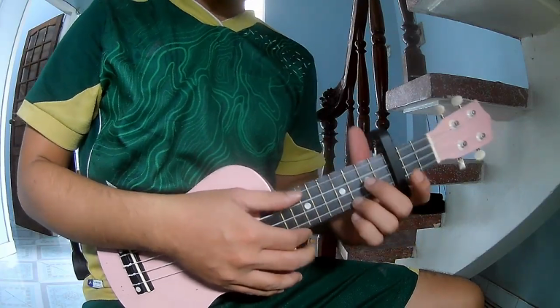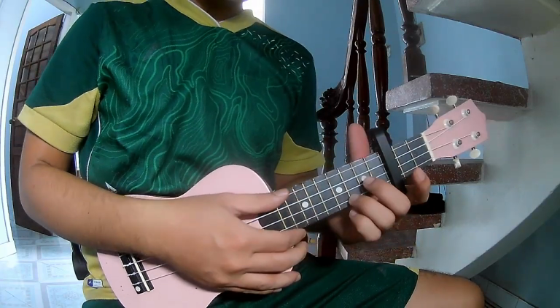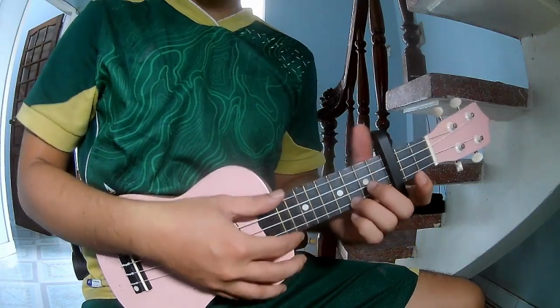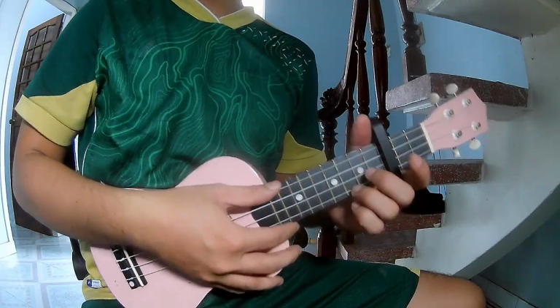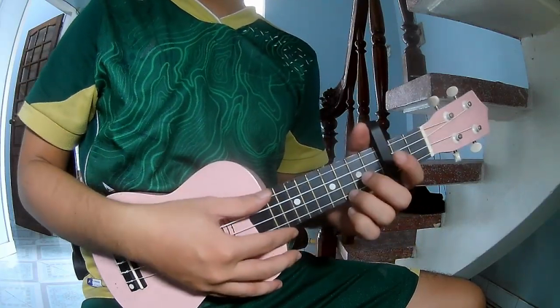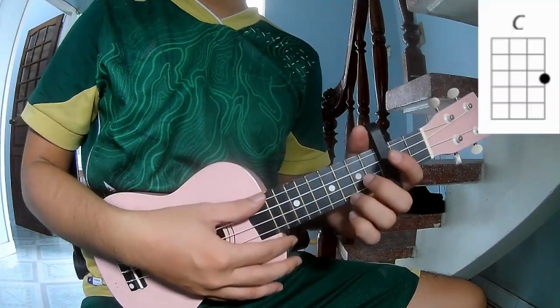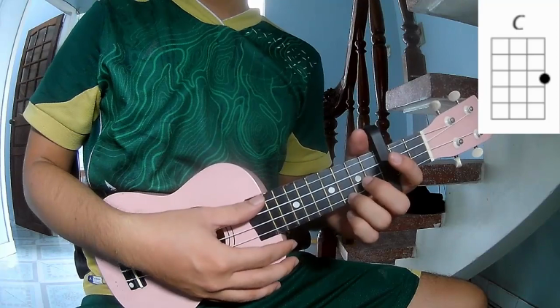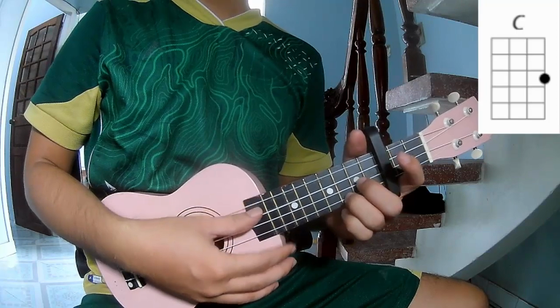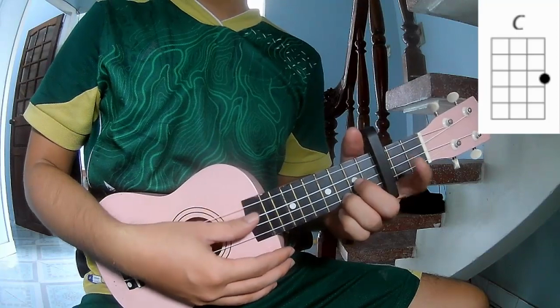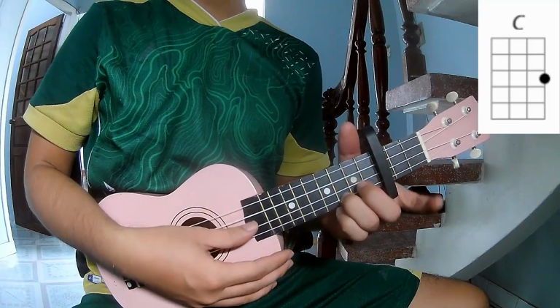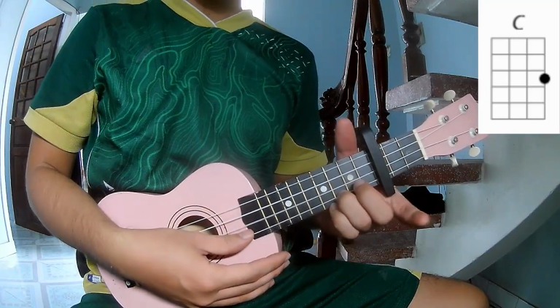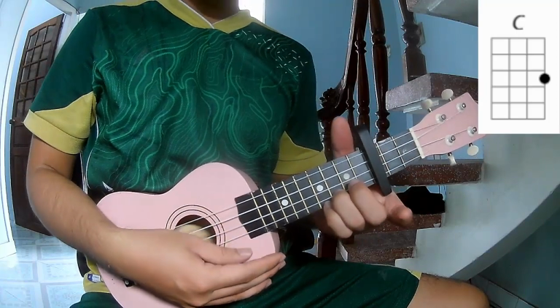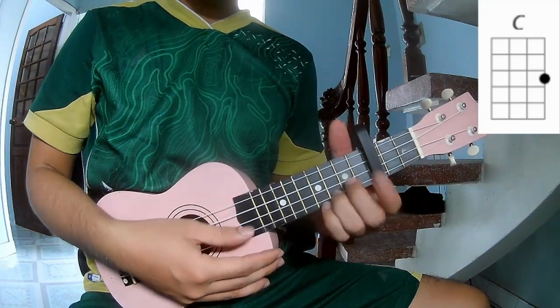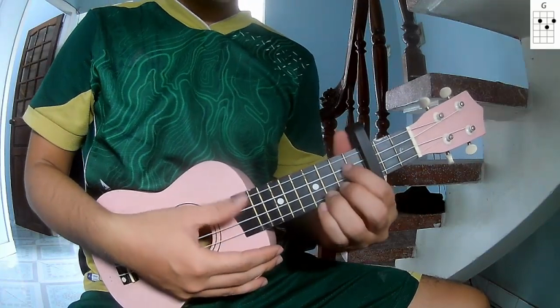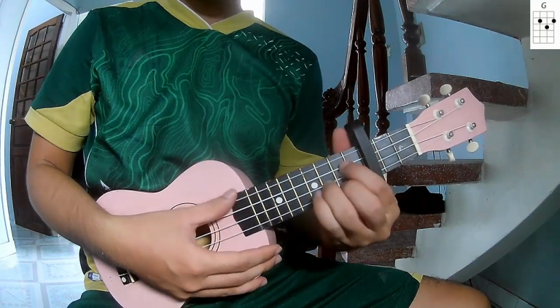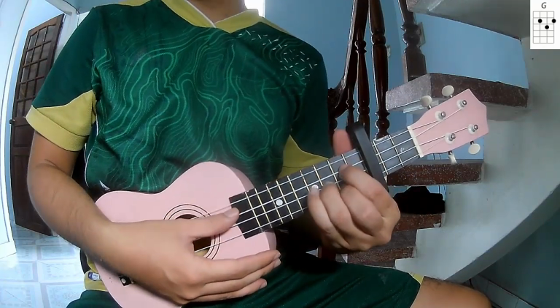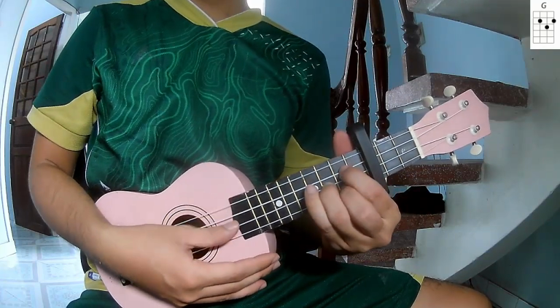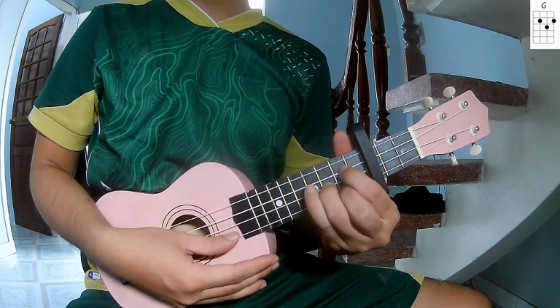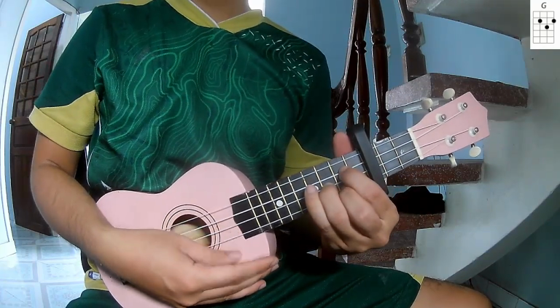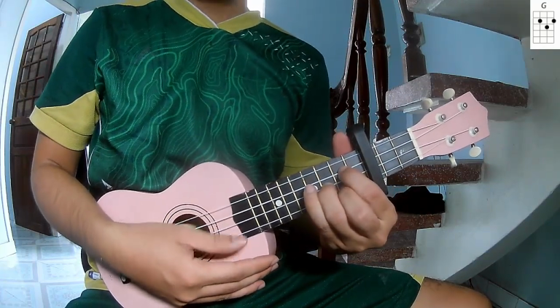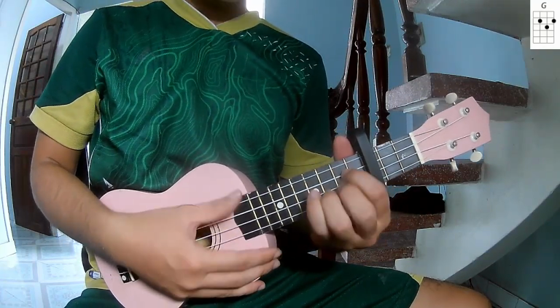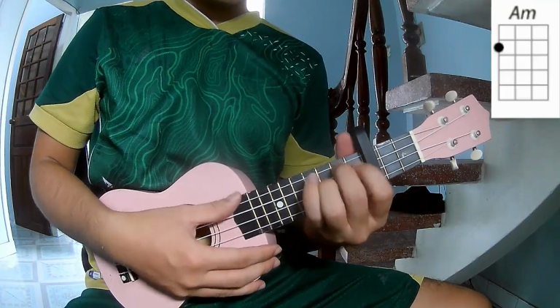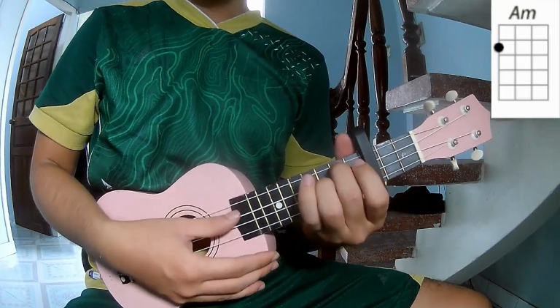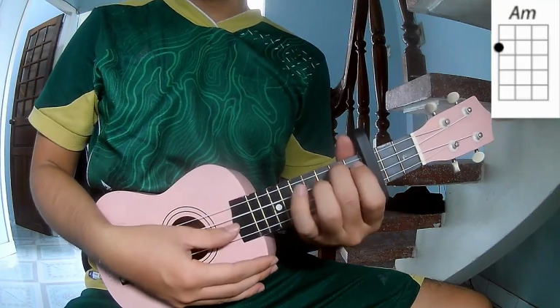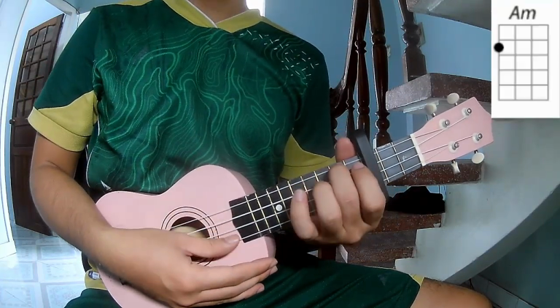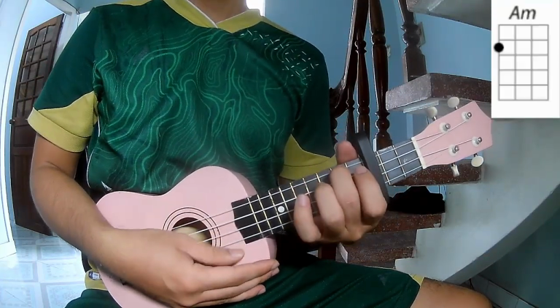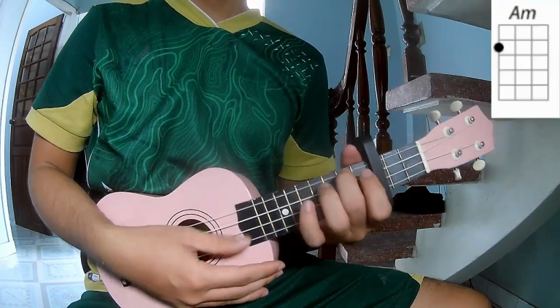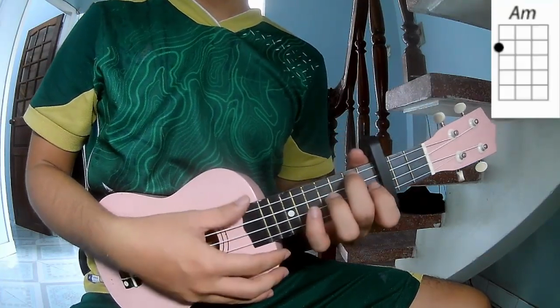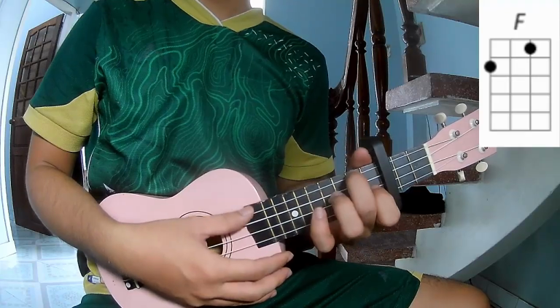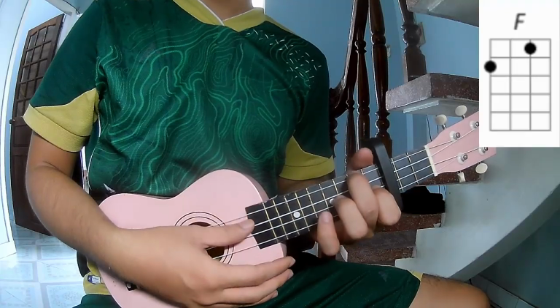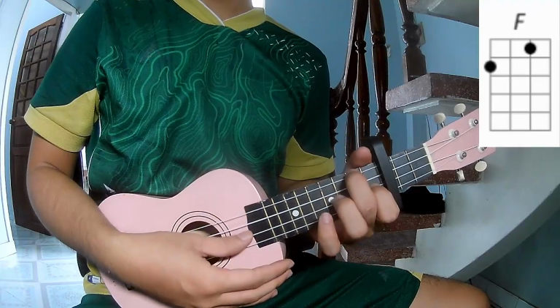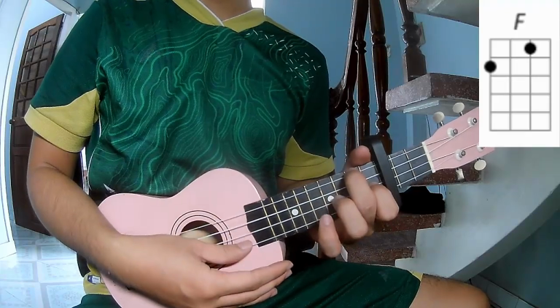The chords in this song are C, G, A, F and F.